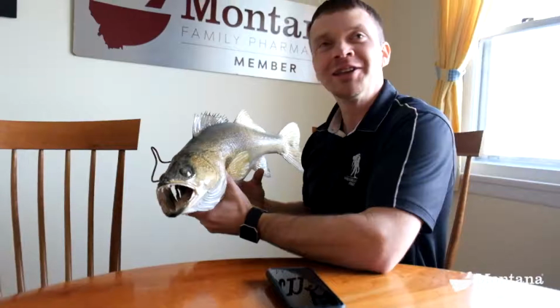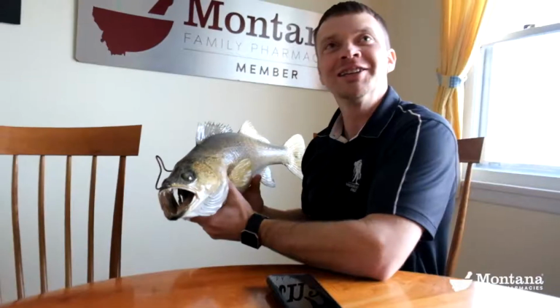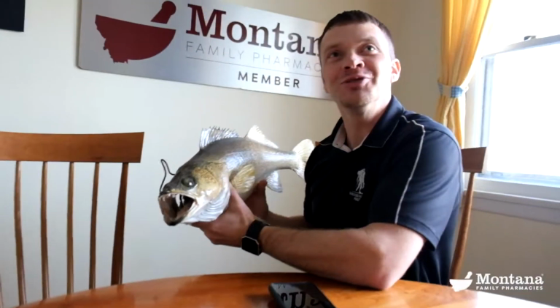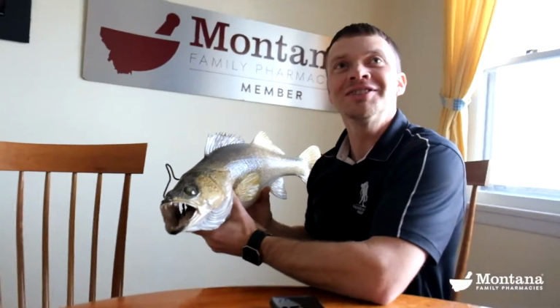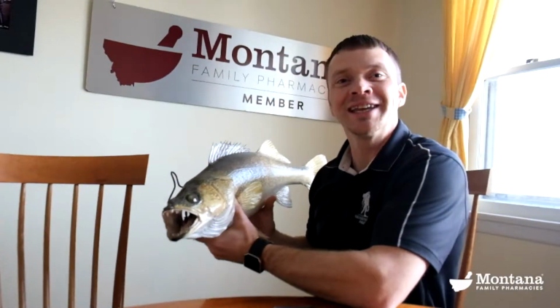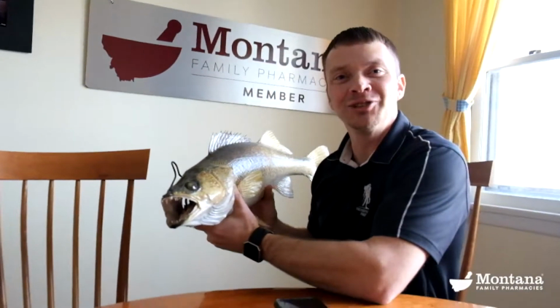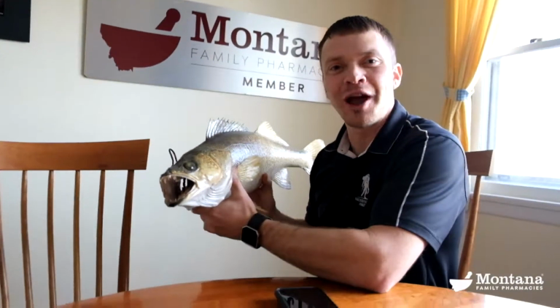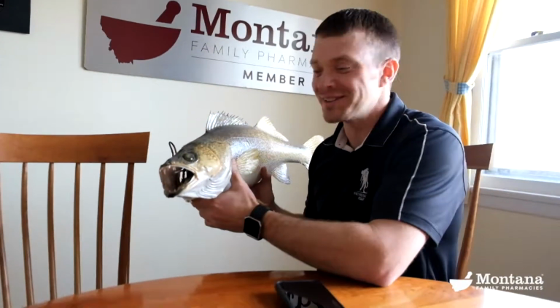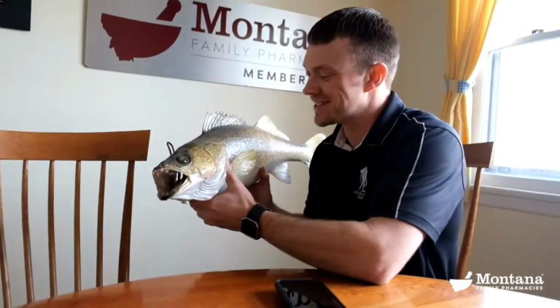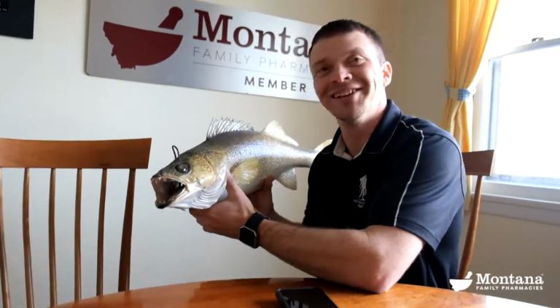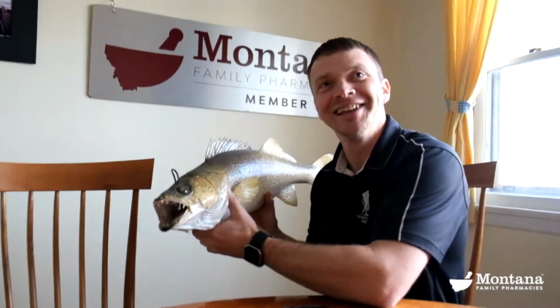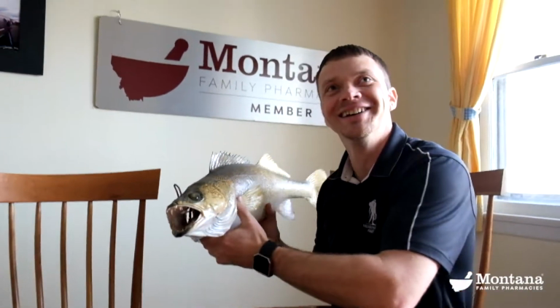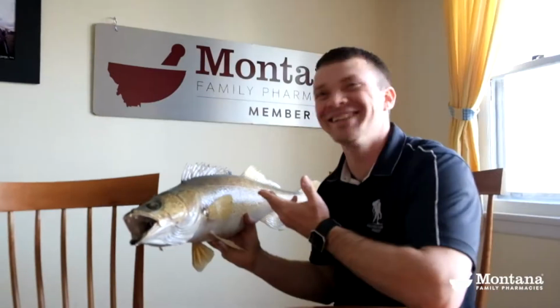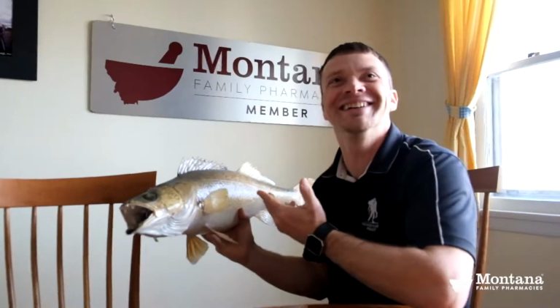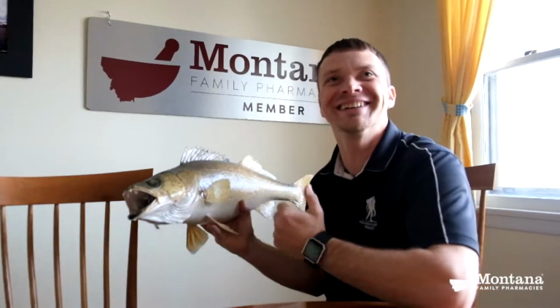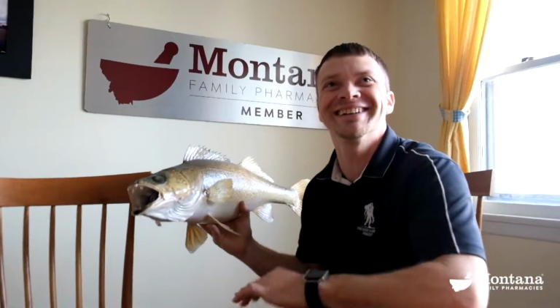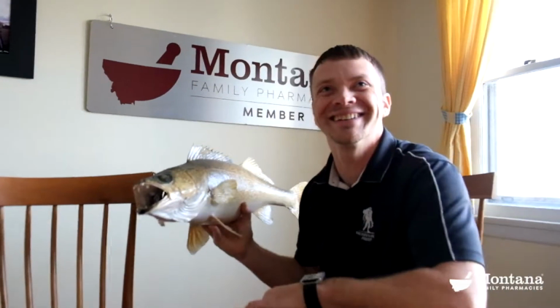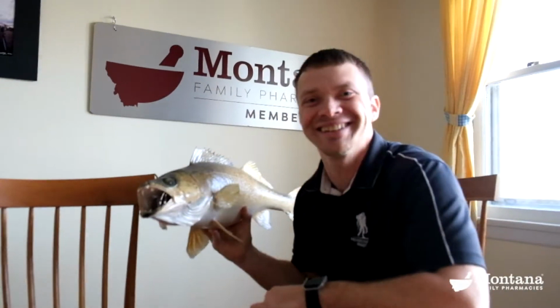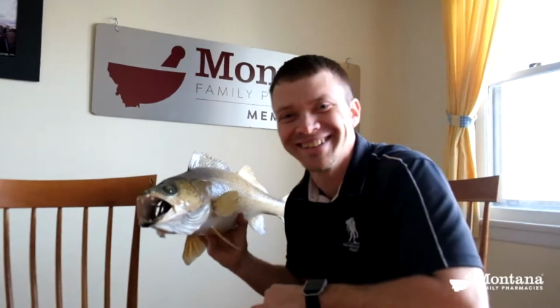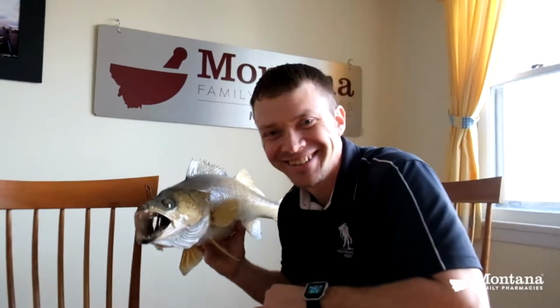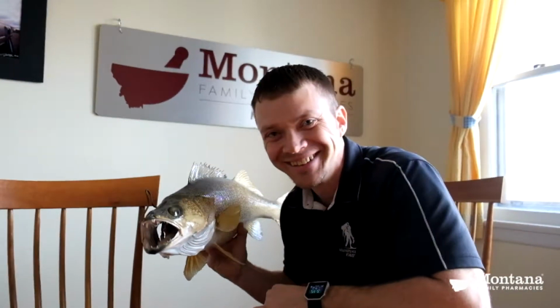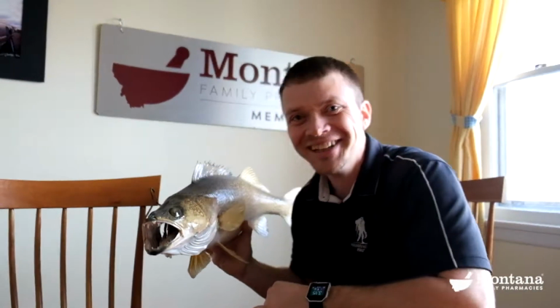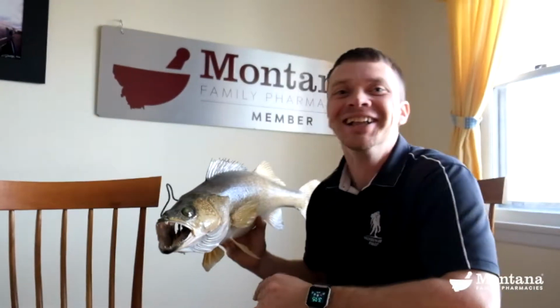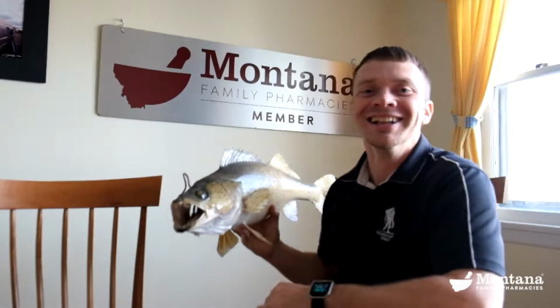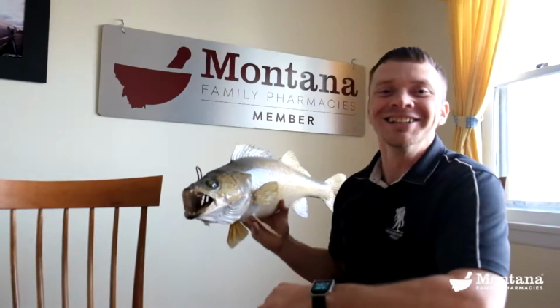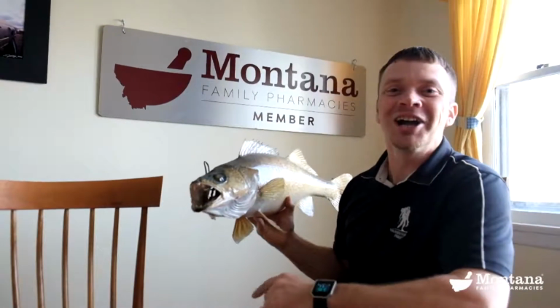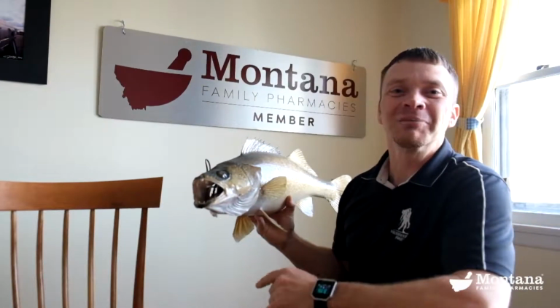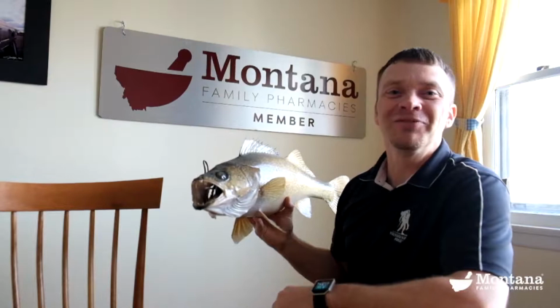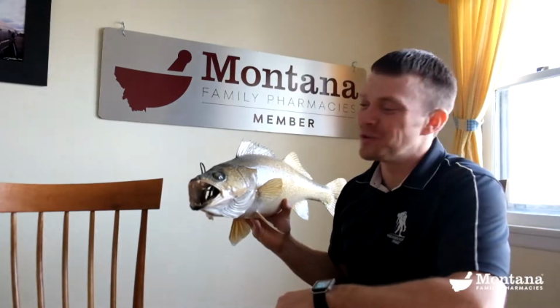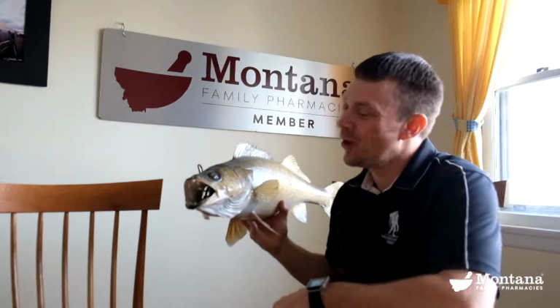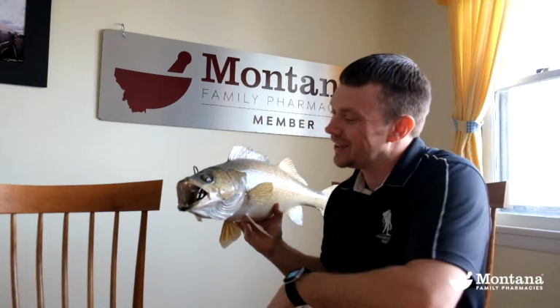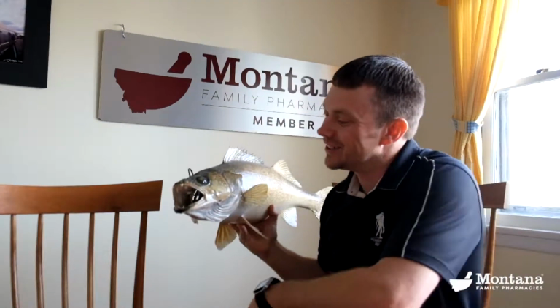Is your skin dry and scaly? Let's talk to my friend Wally here.